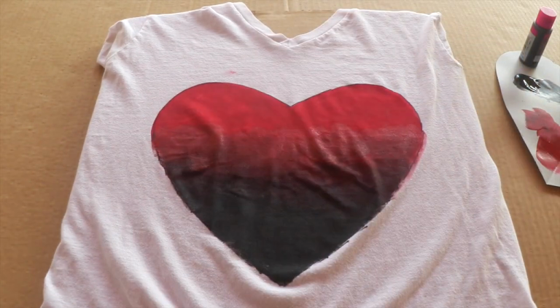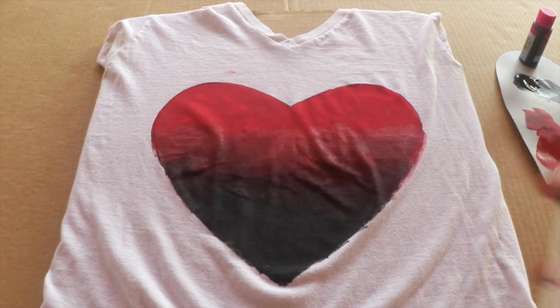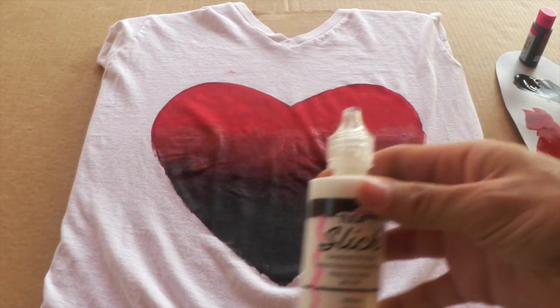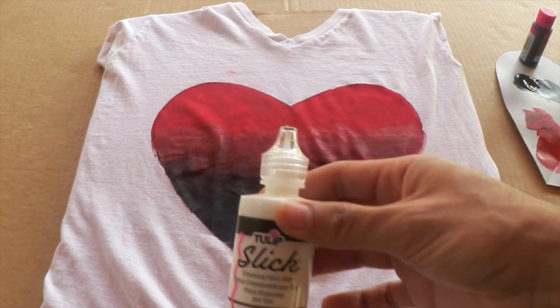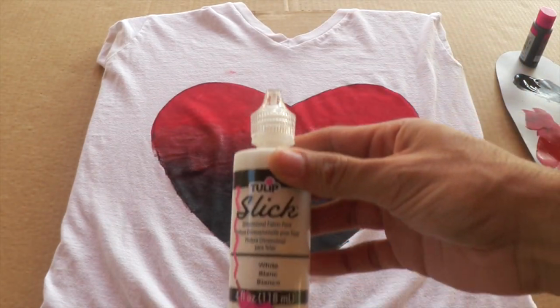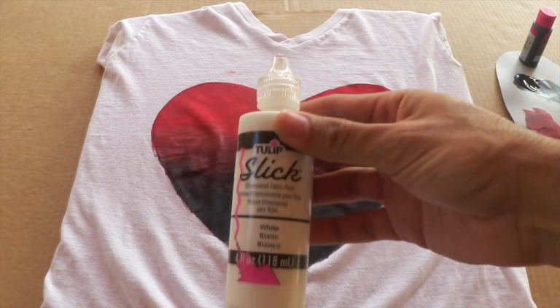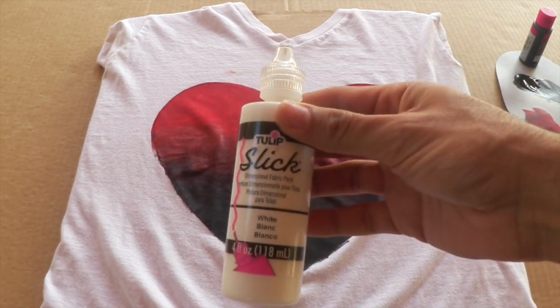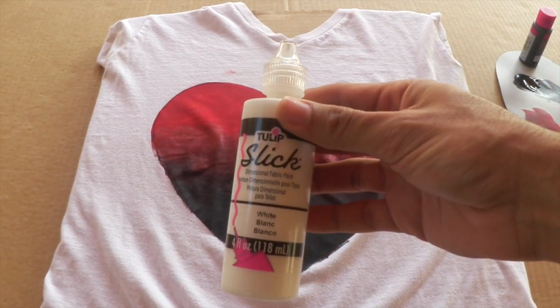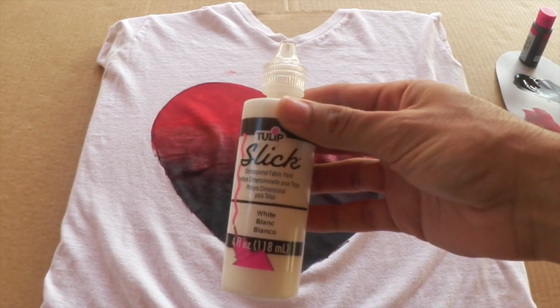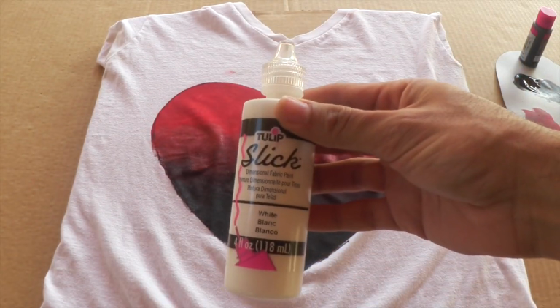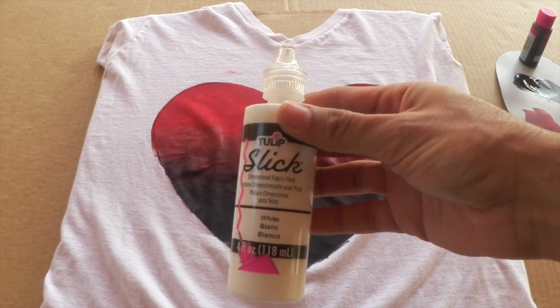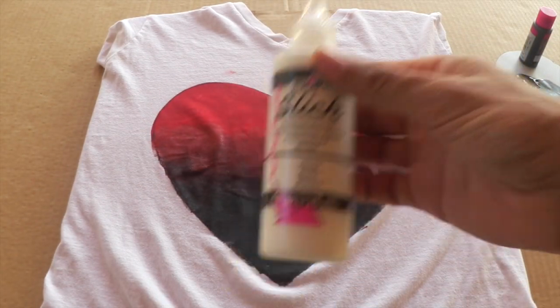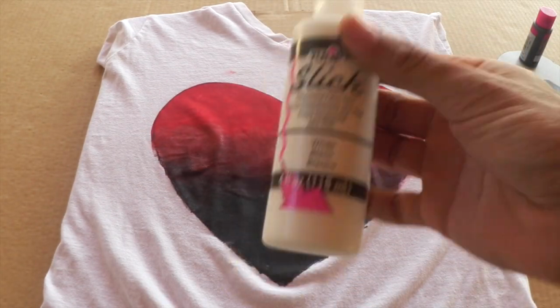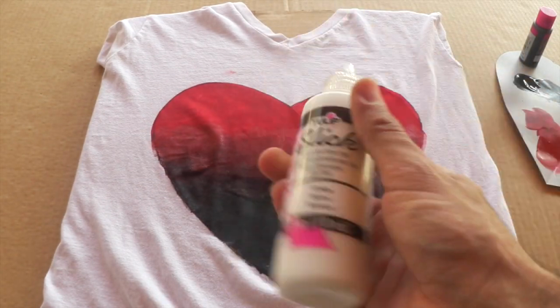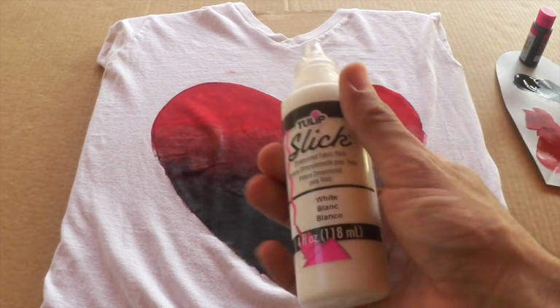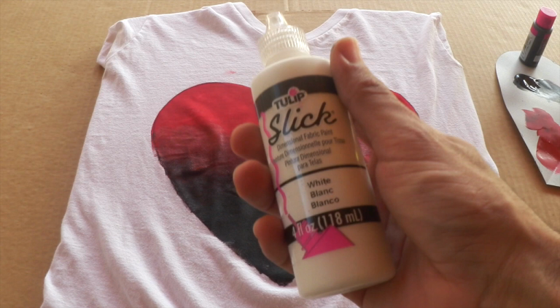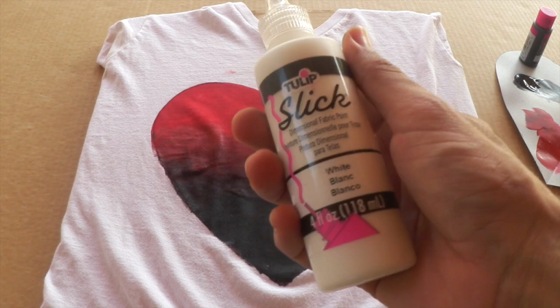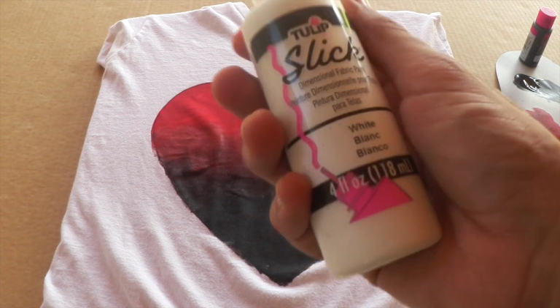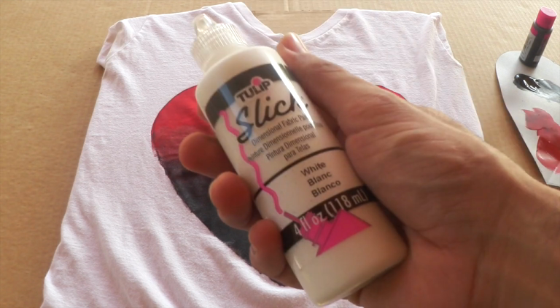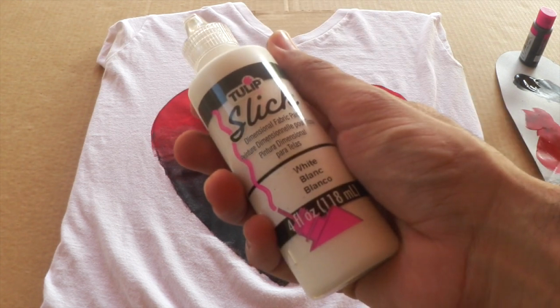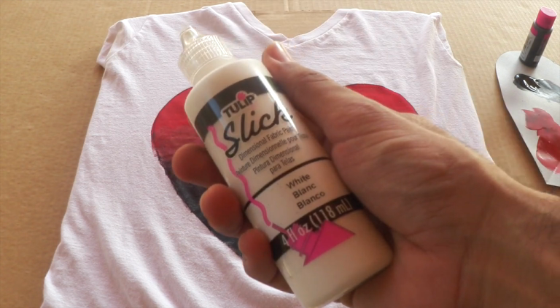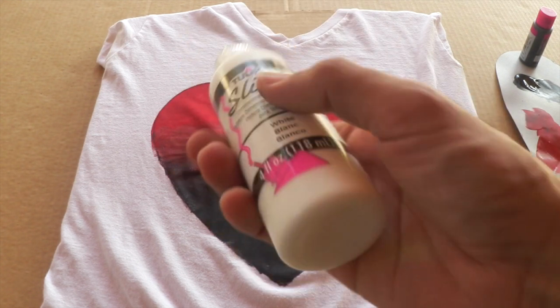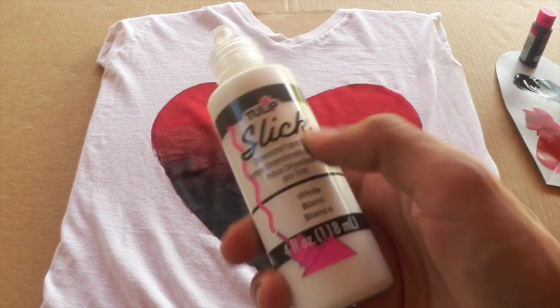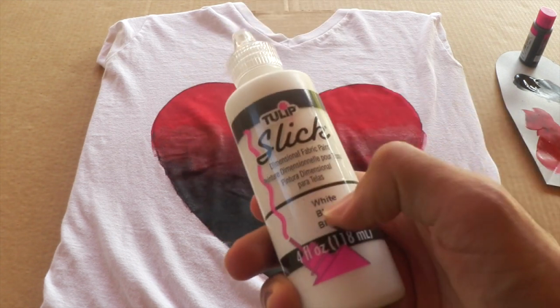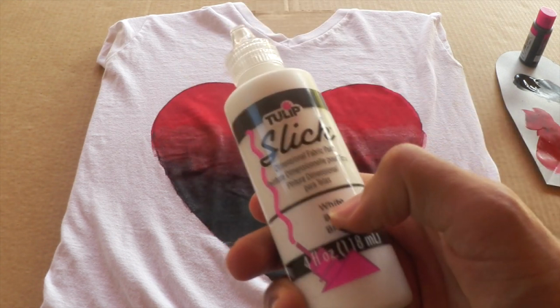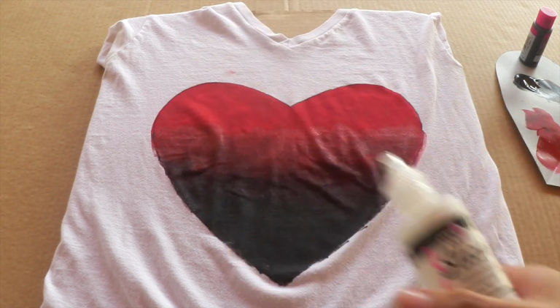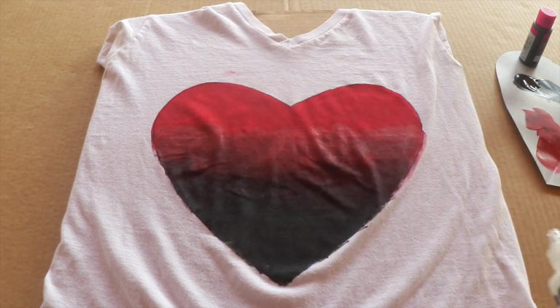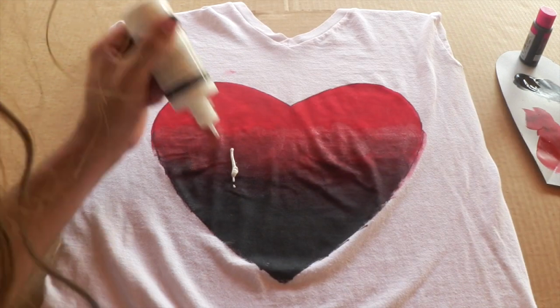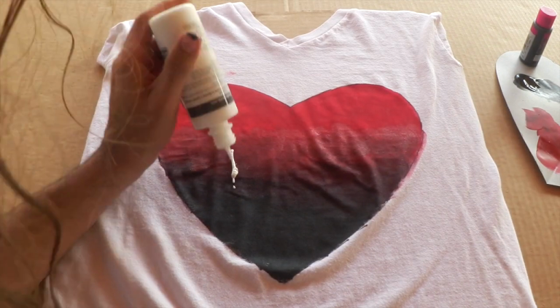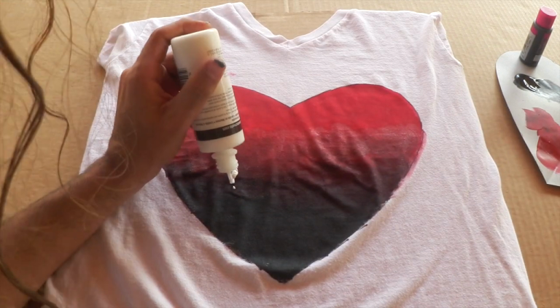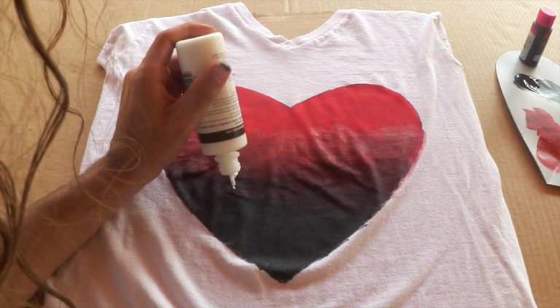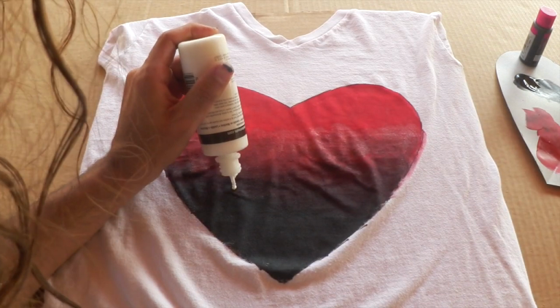Now here's the fun part that makes it really personal. Take your white dimensional slick paint and write a loving, wonderful message. Here's mine.